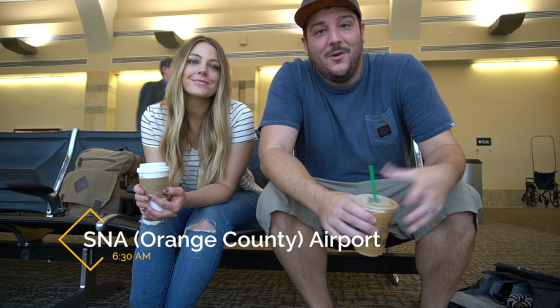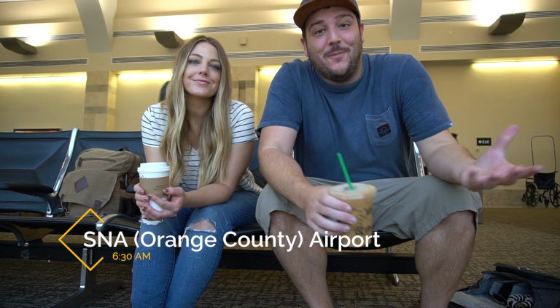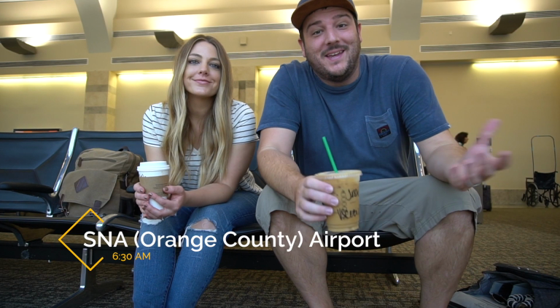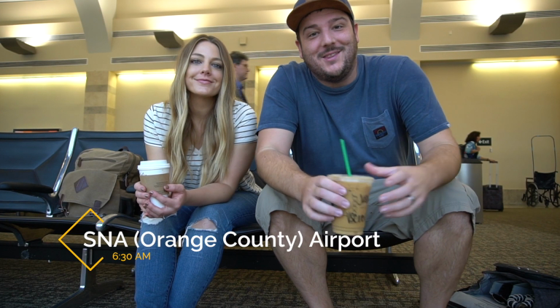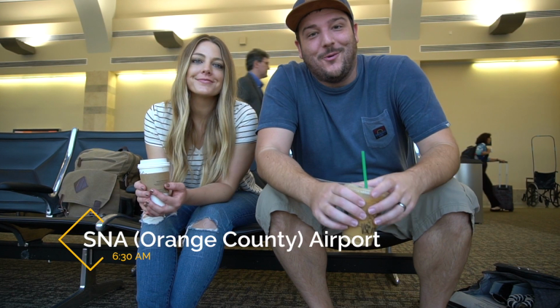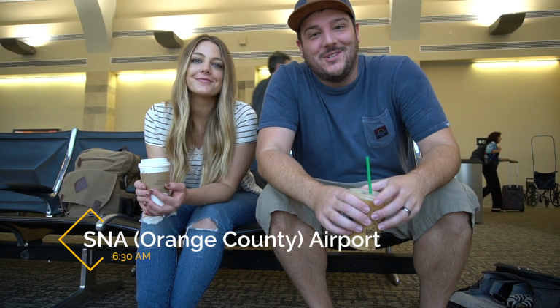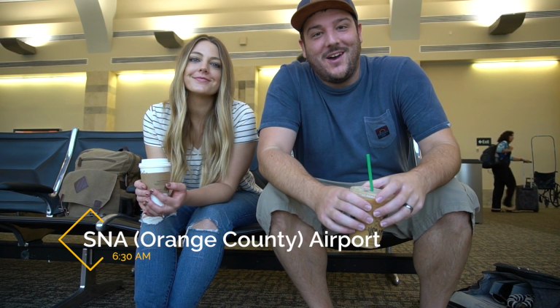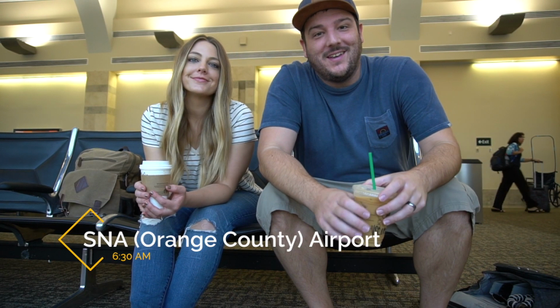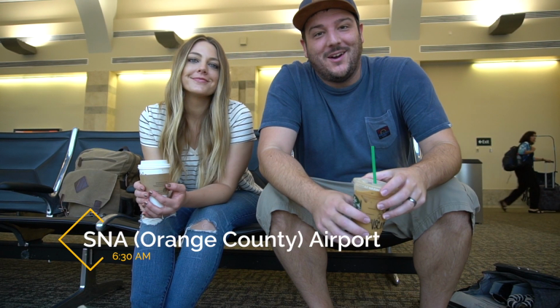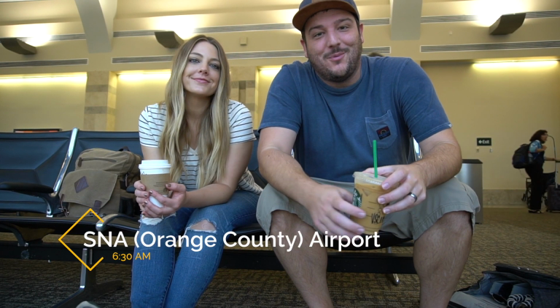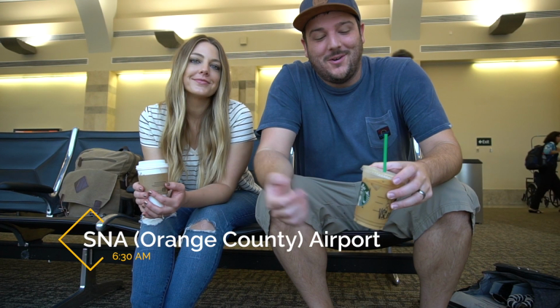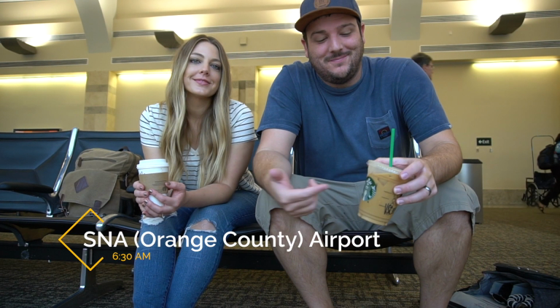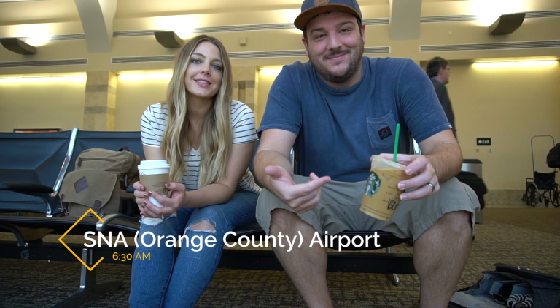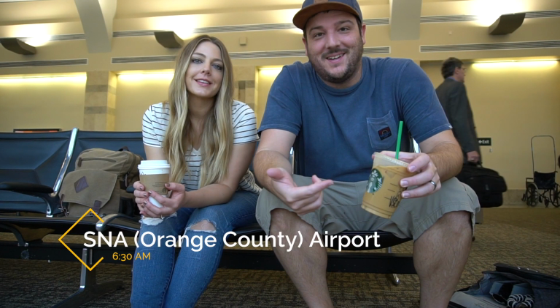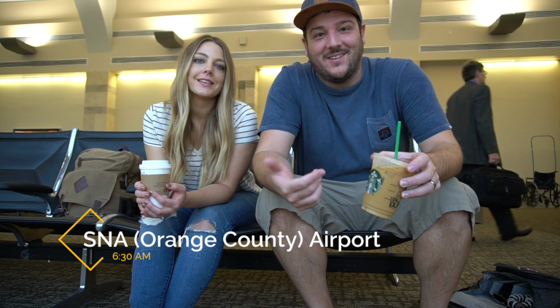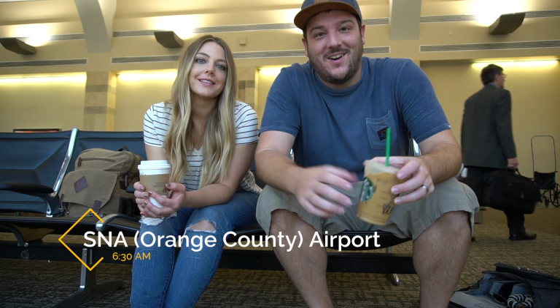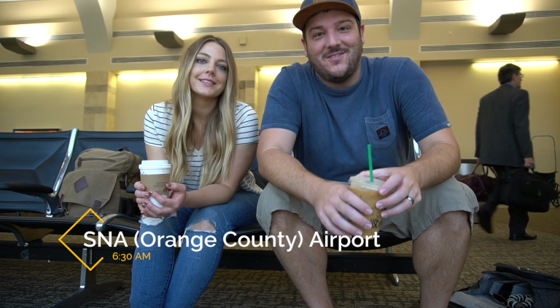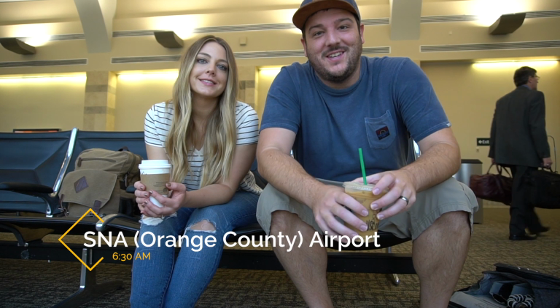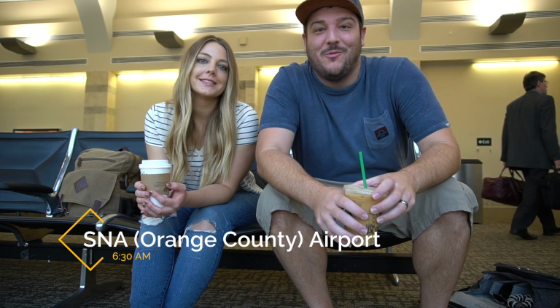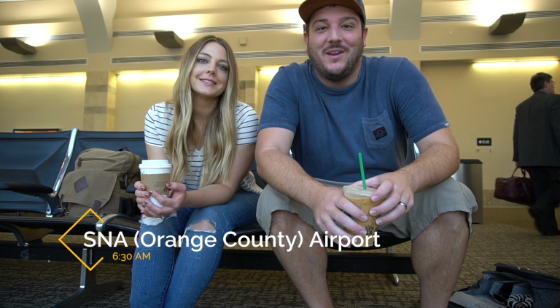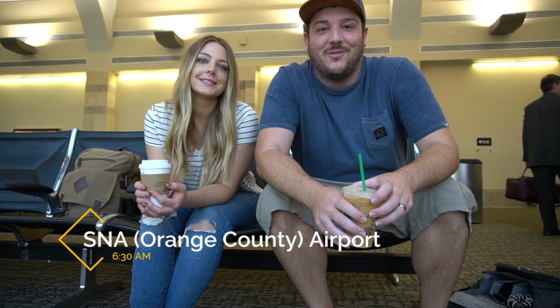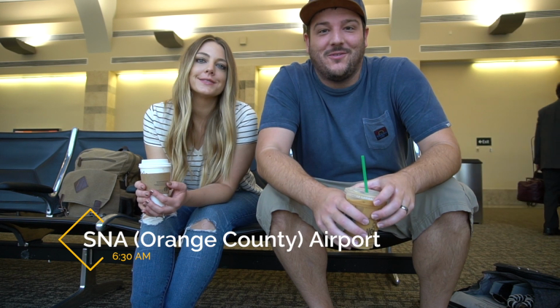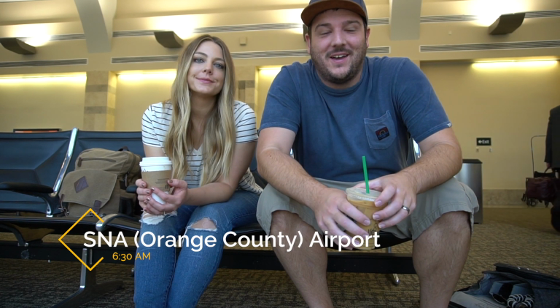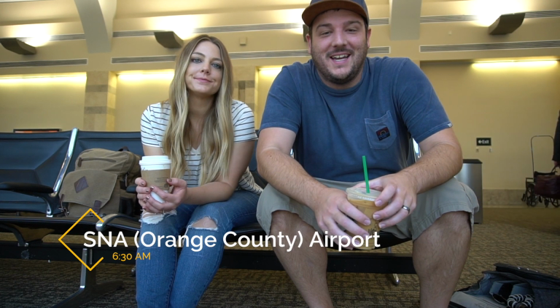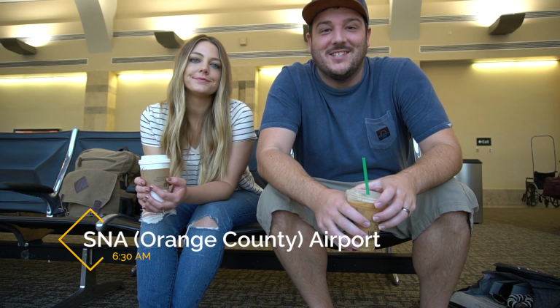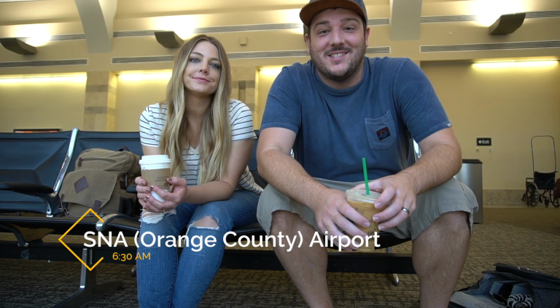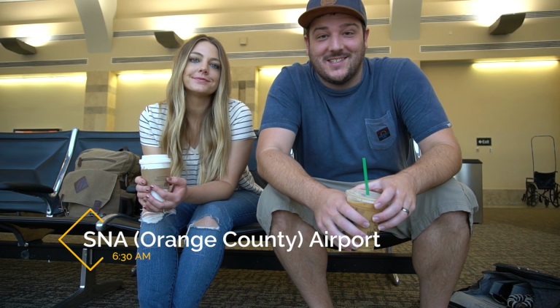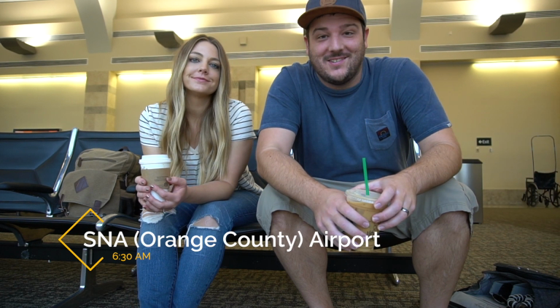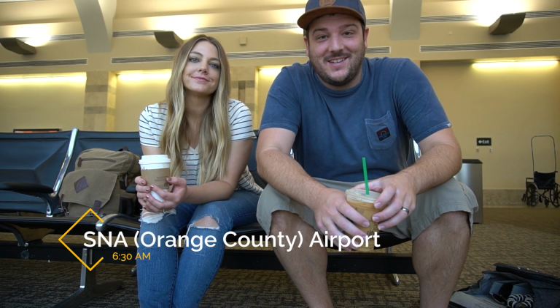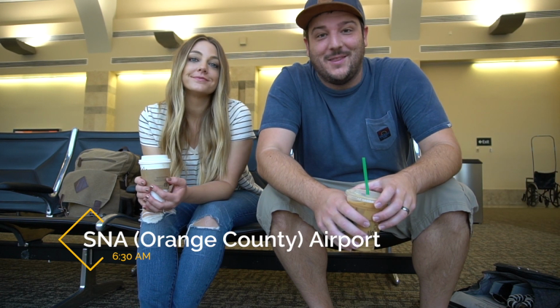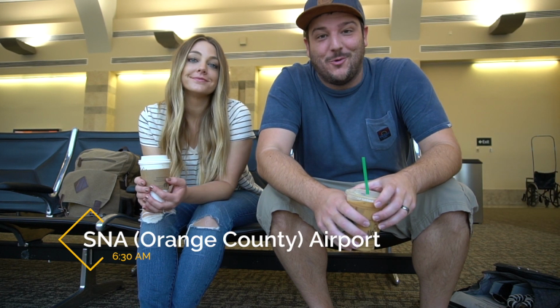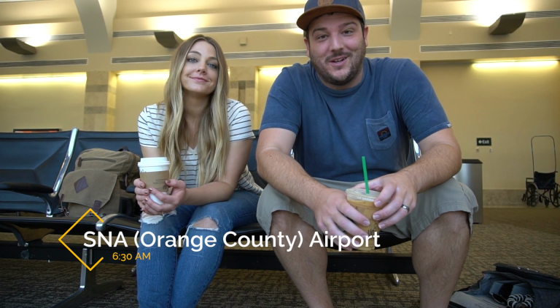We made it to the Orange County Airport, got our coffee, waiting for our flight. Today it is 6:30 in the morning.